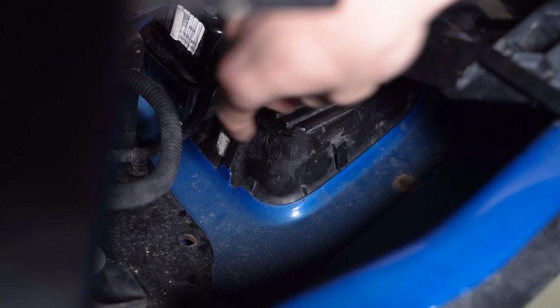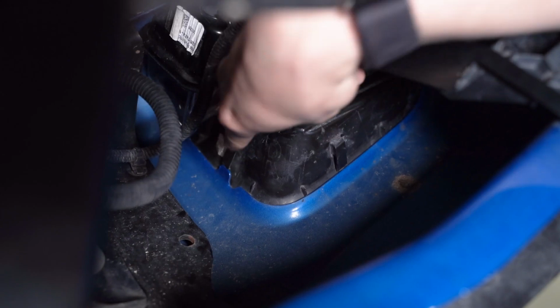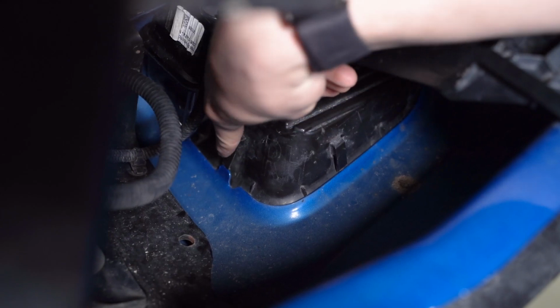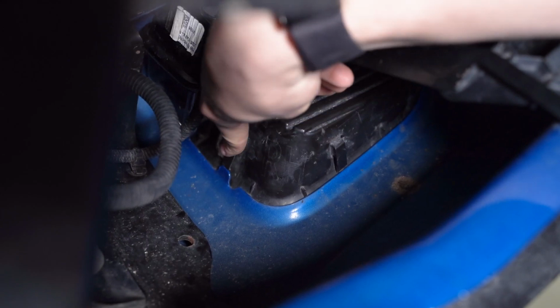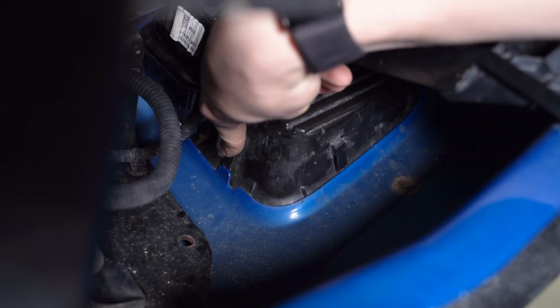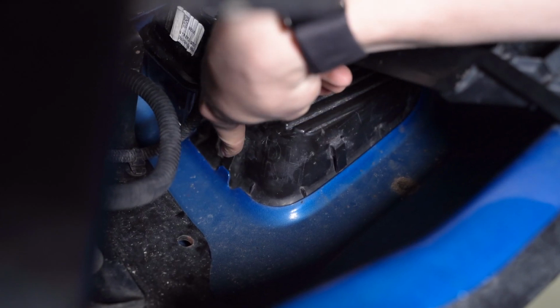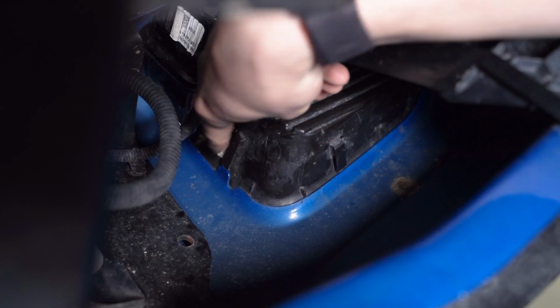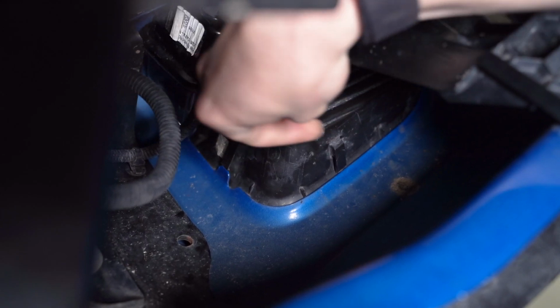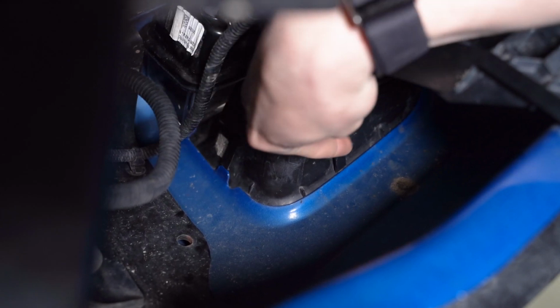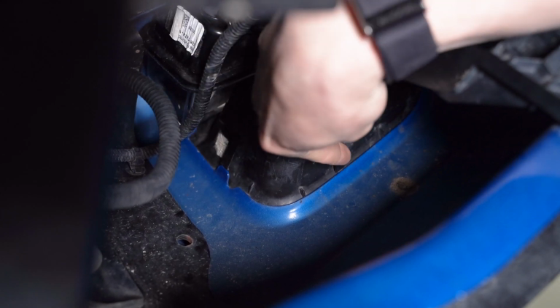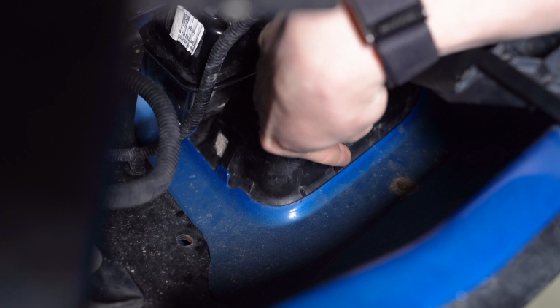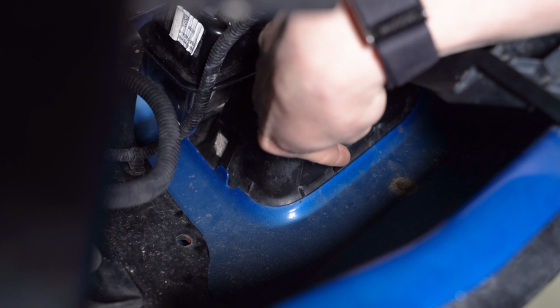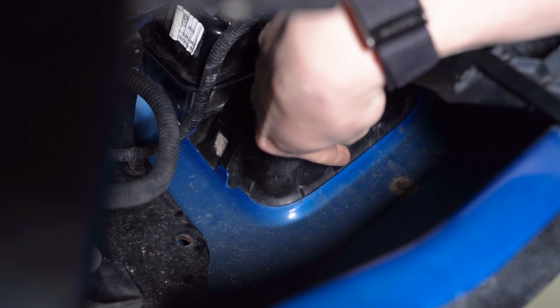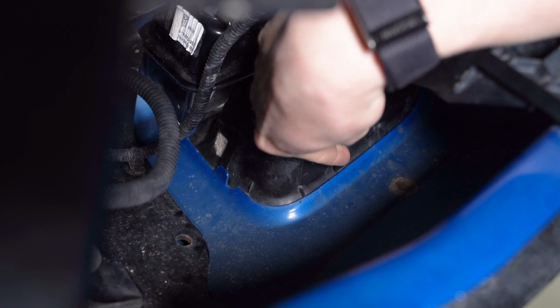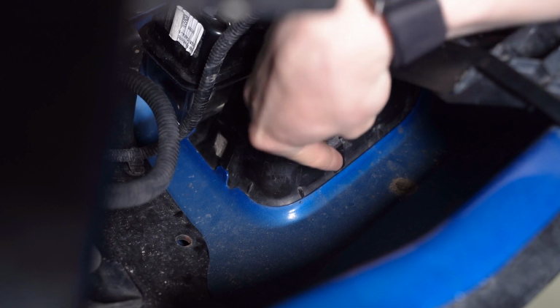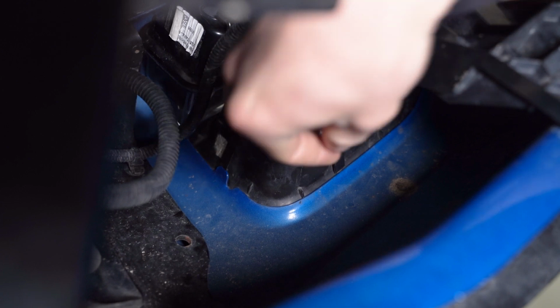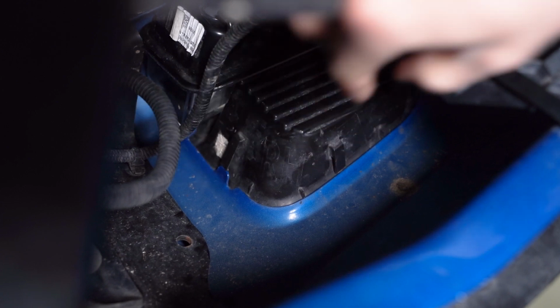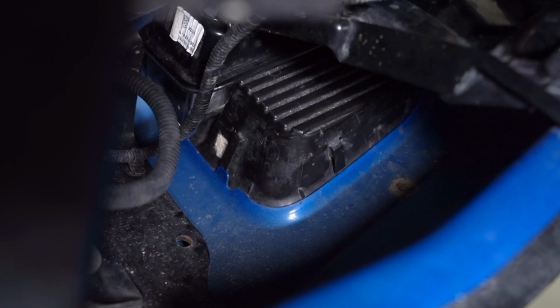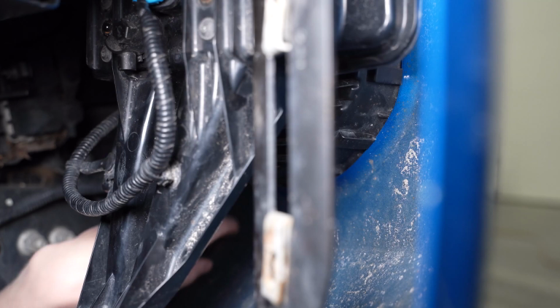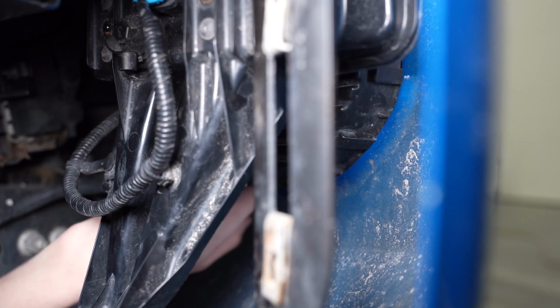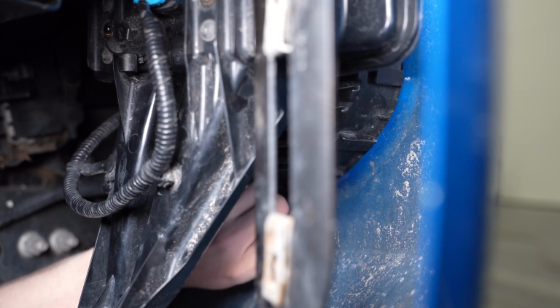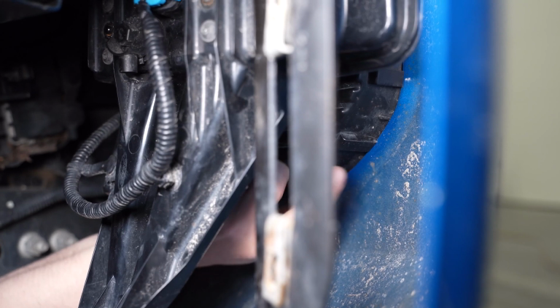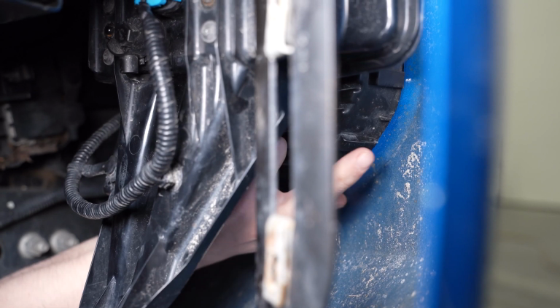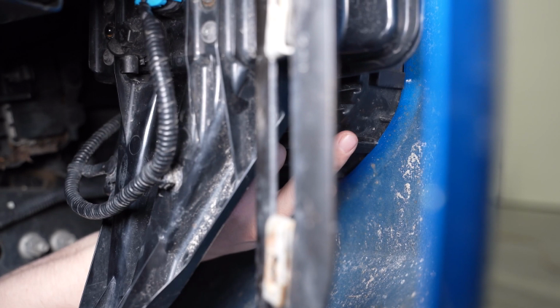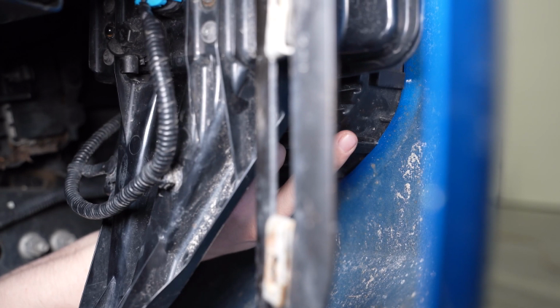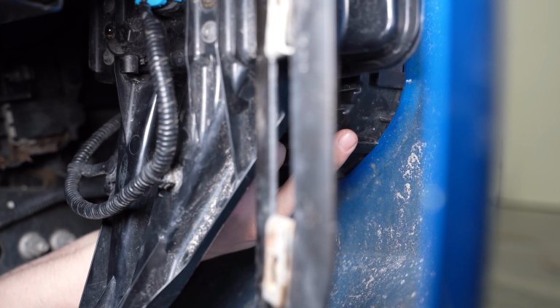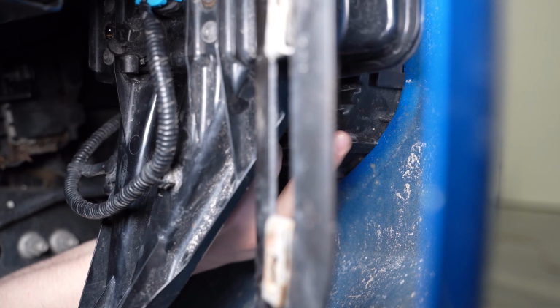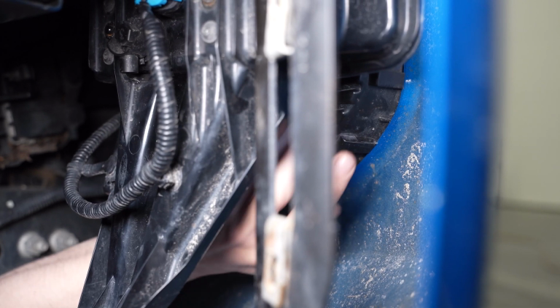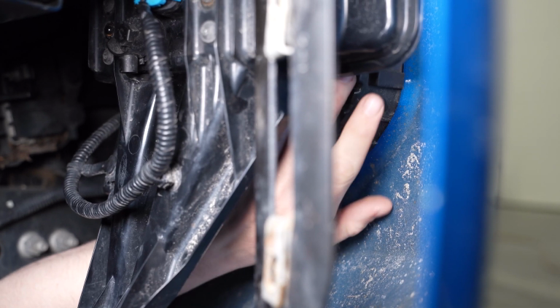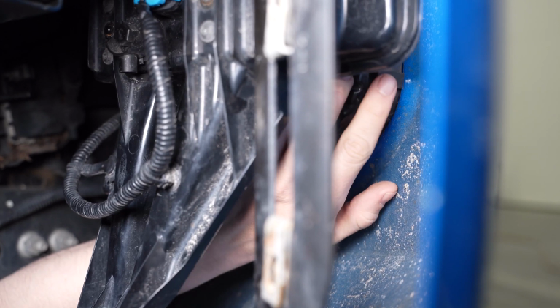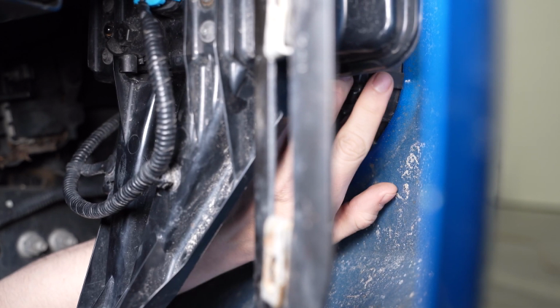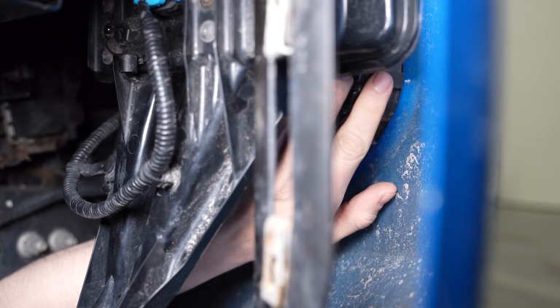Next, we'll remove the fog light bezel by pressing these four plastic tabs along the bottom and popping it out of place.